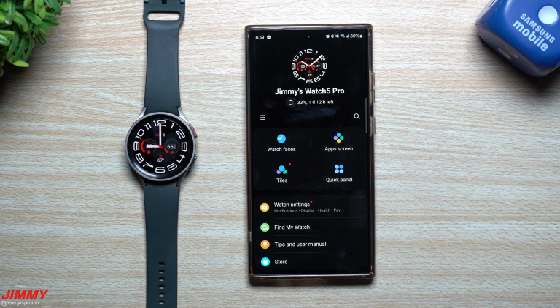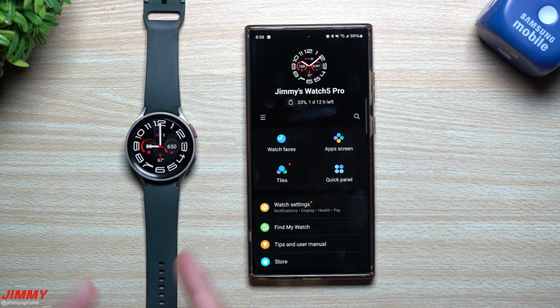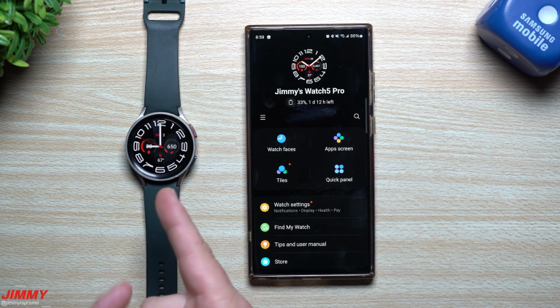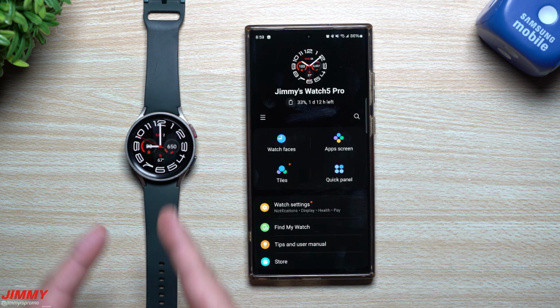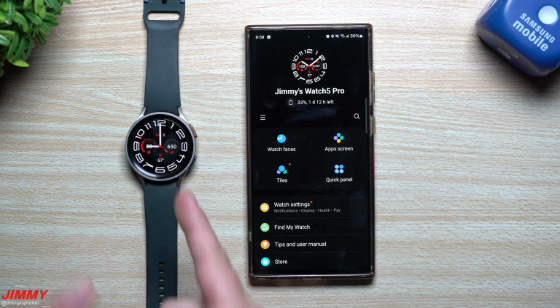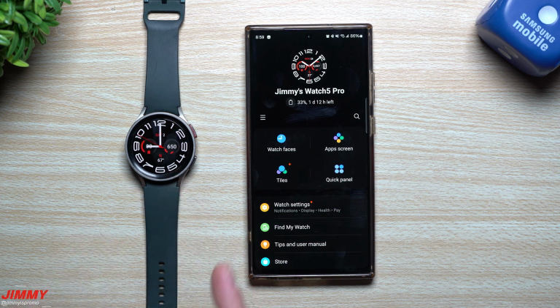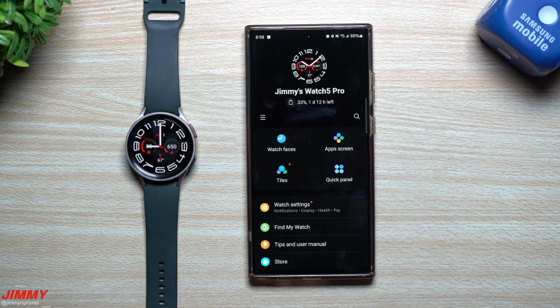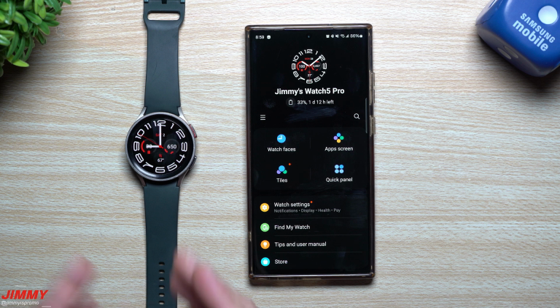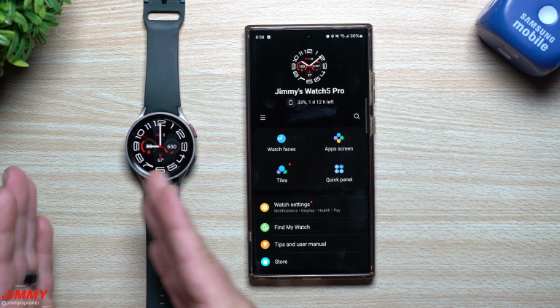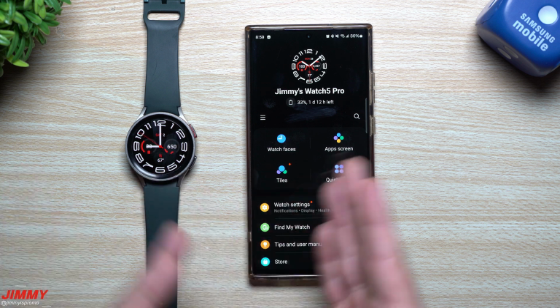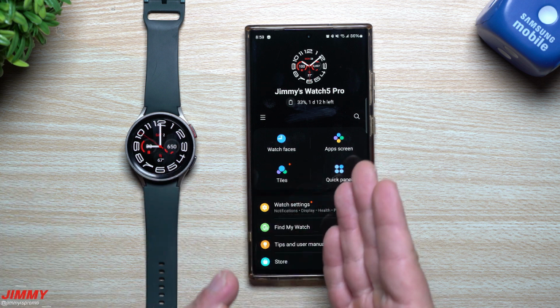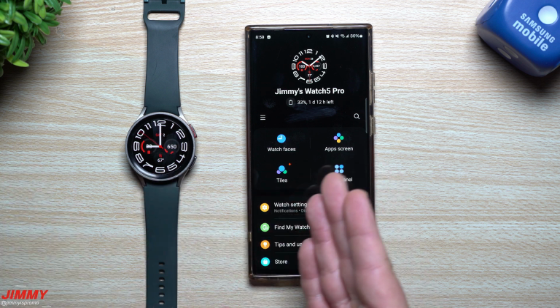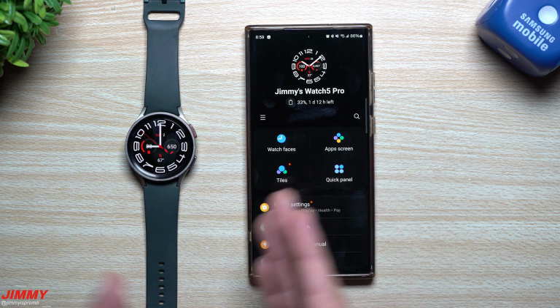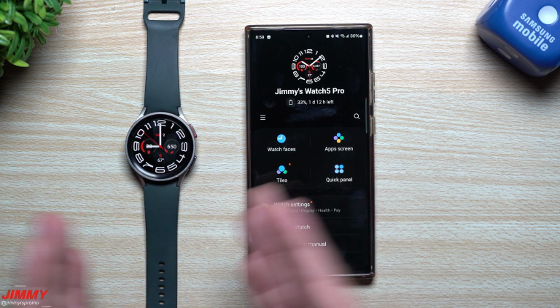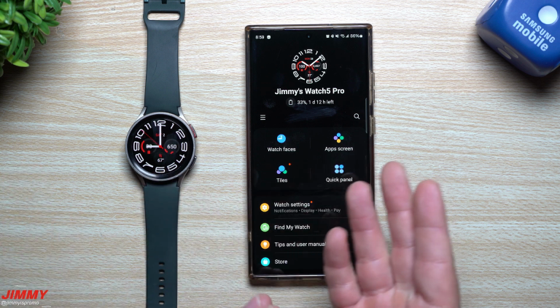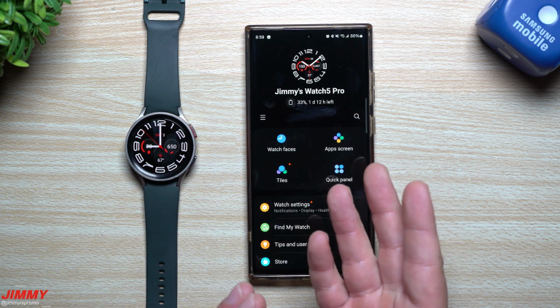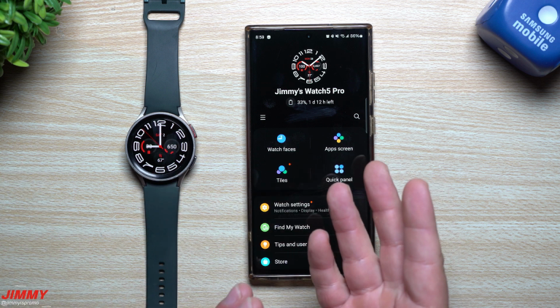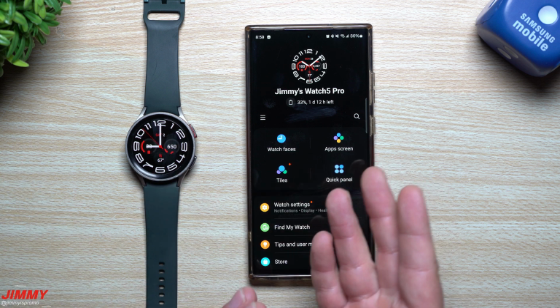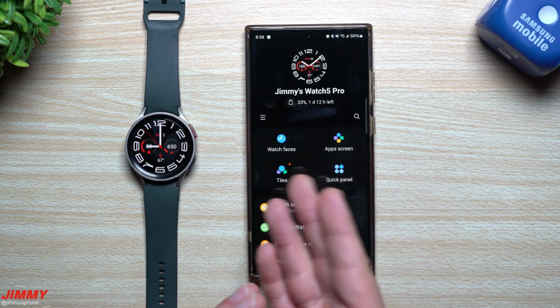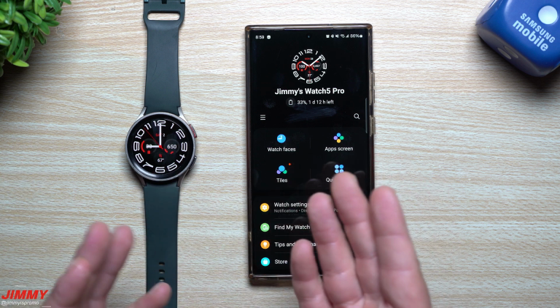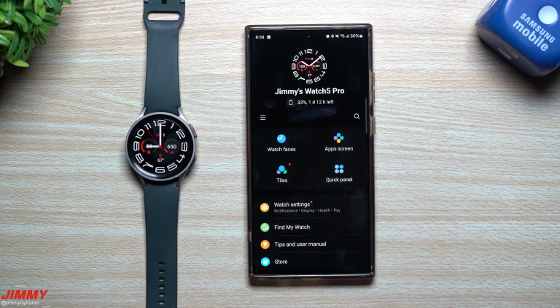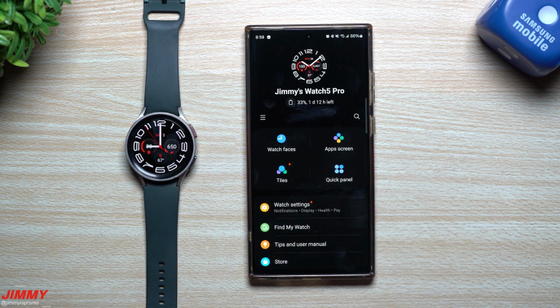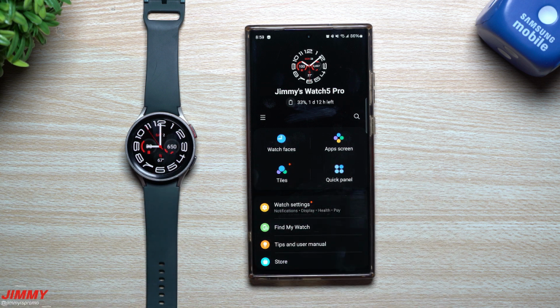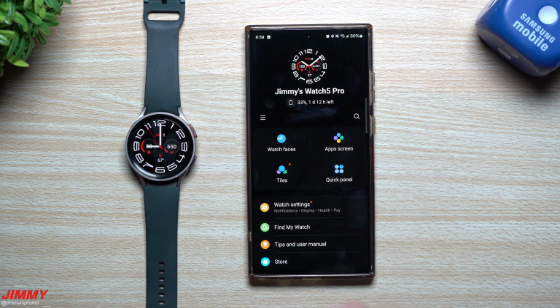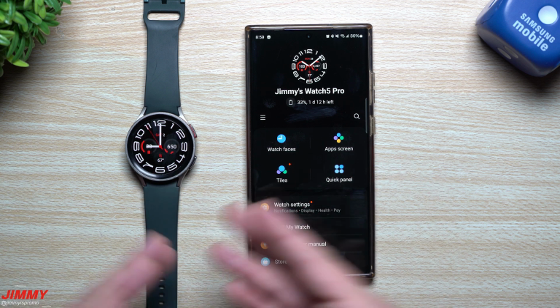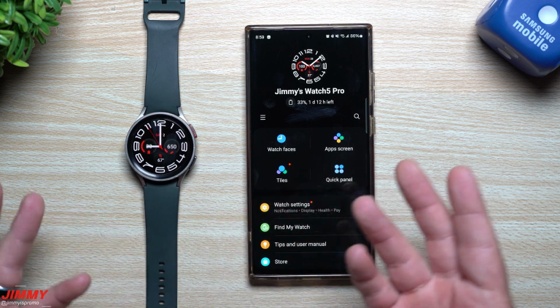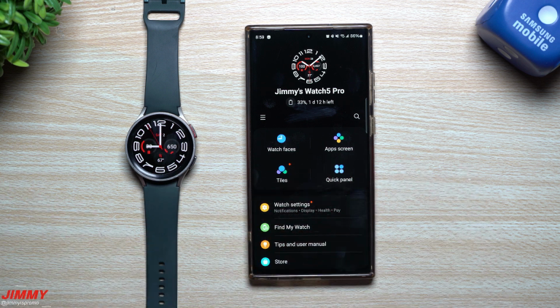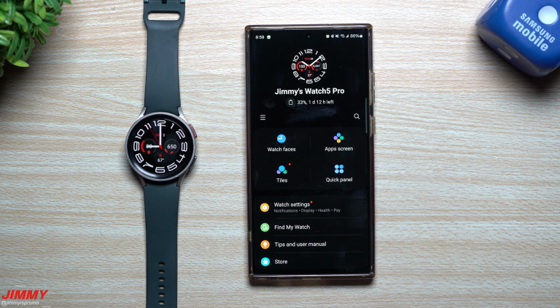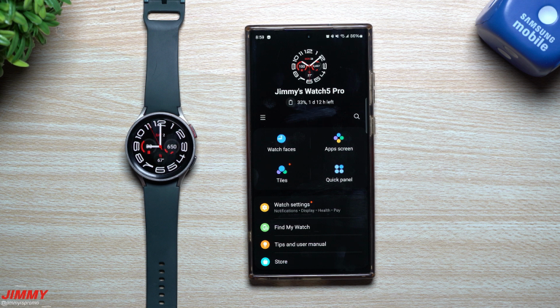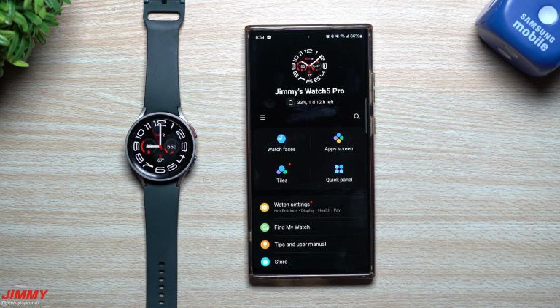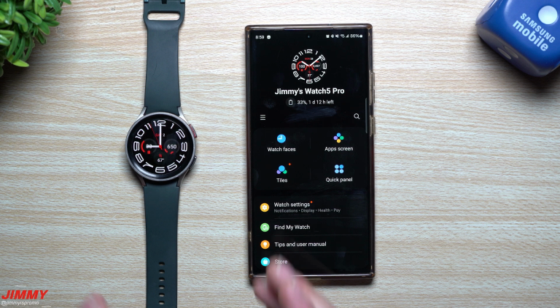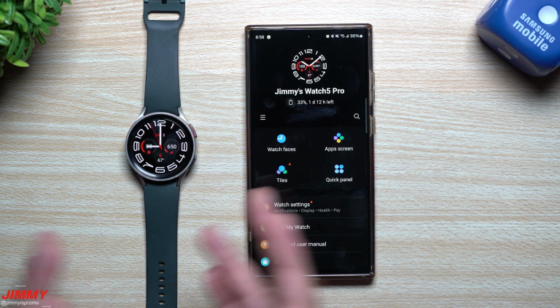Before we go through and update the watch — which will happen at the end of the video — the beta program is all finished. Let me walk through some of the cool things added in One UI 5 on the watch.